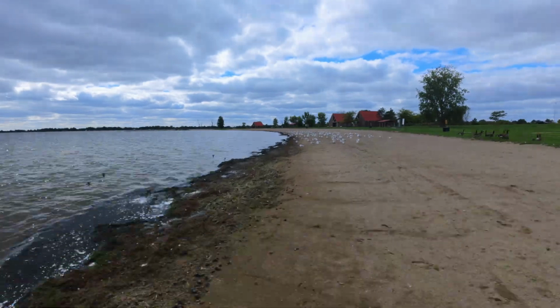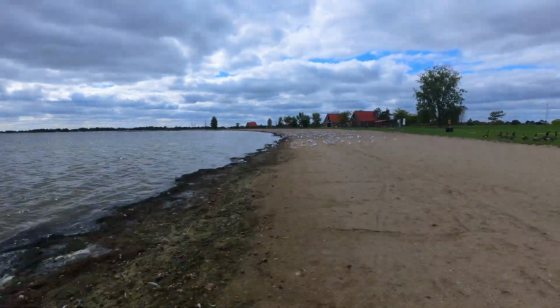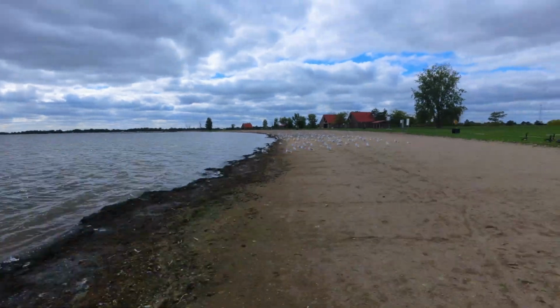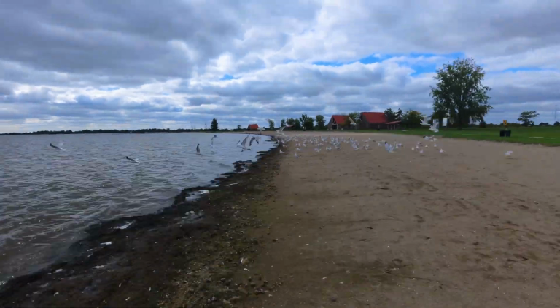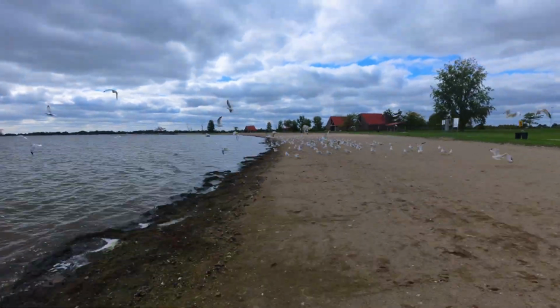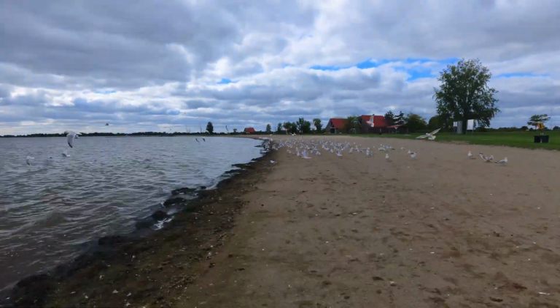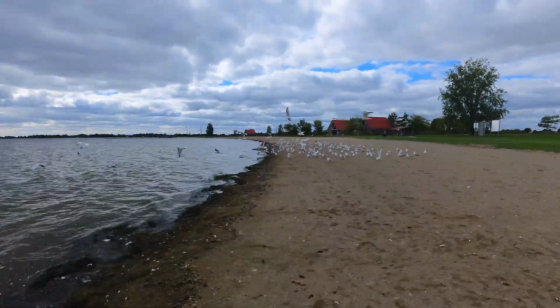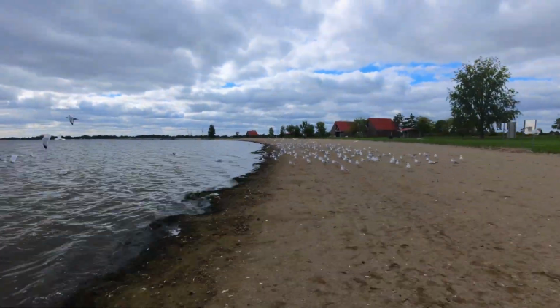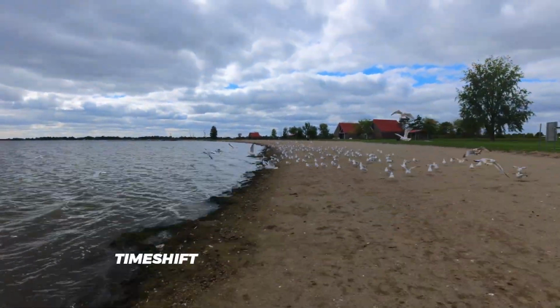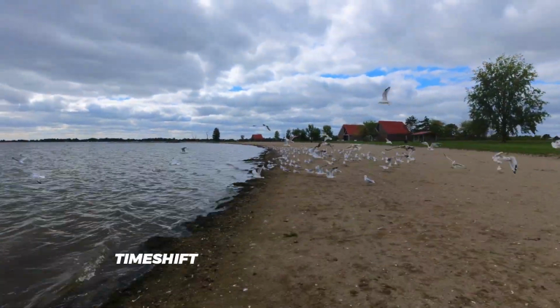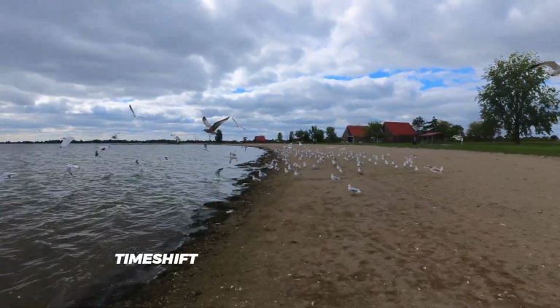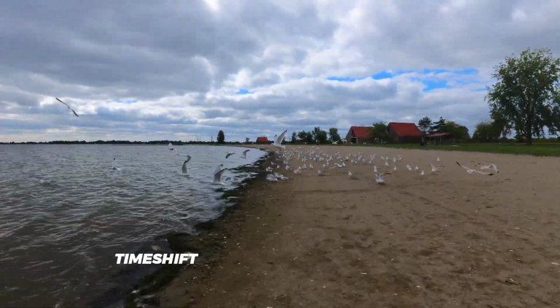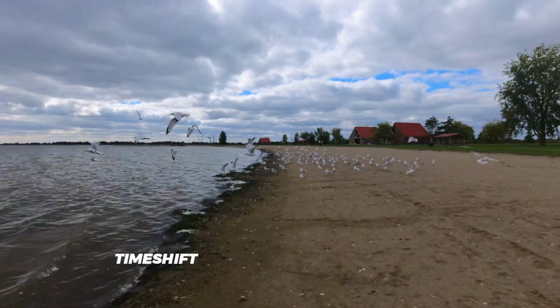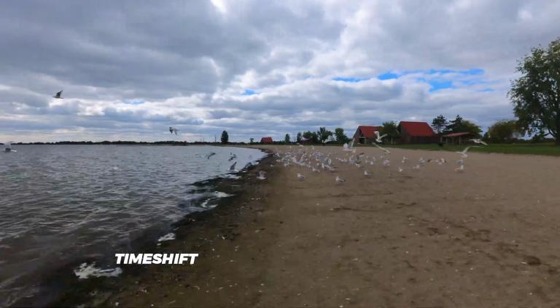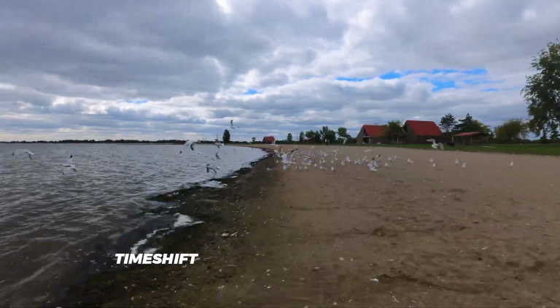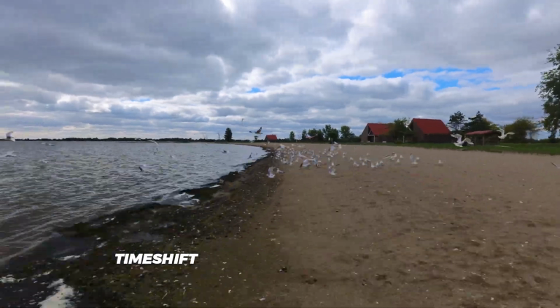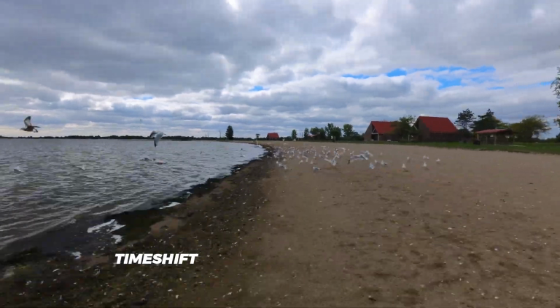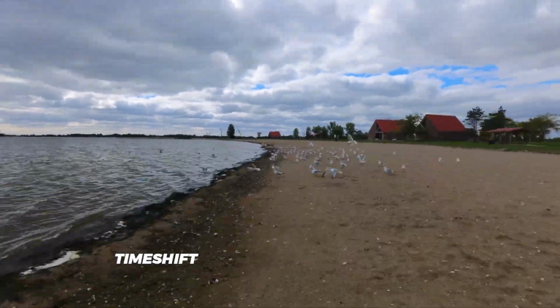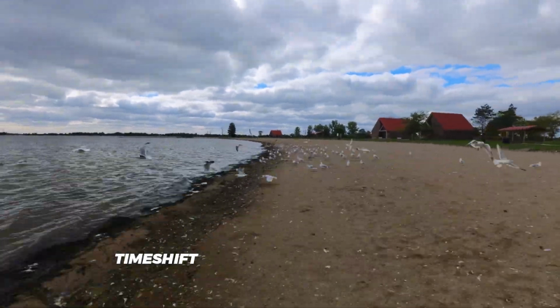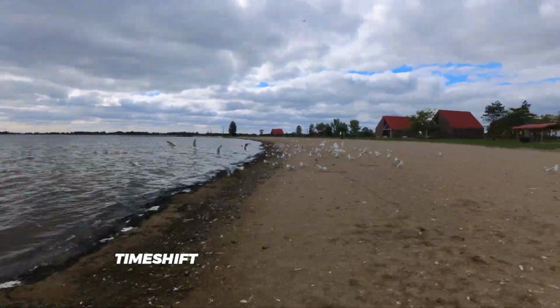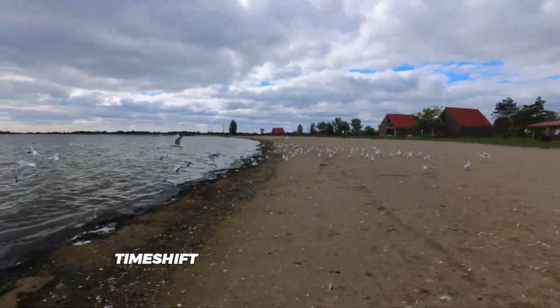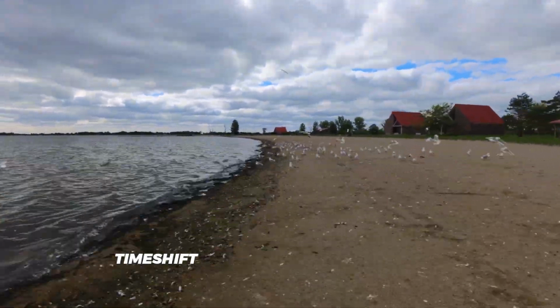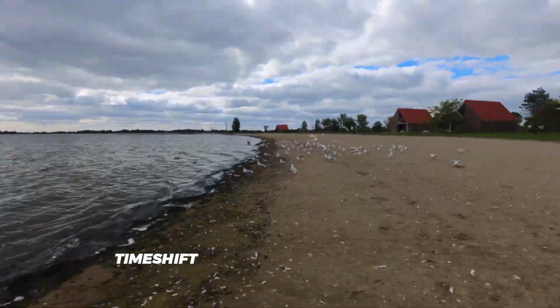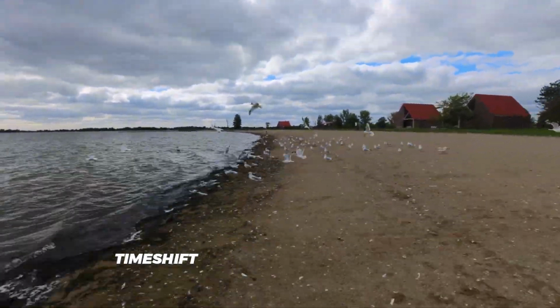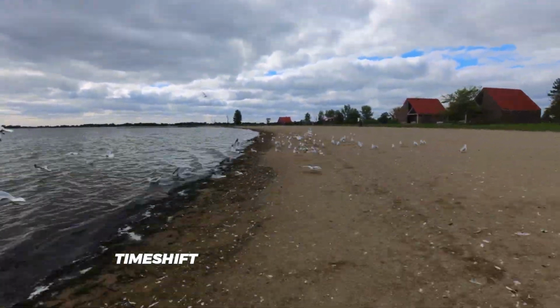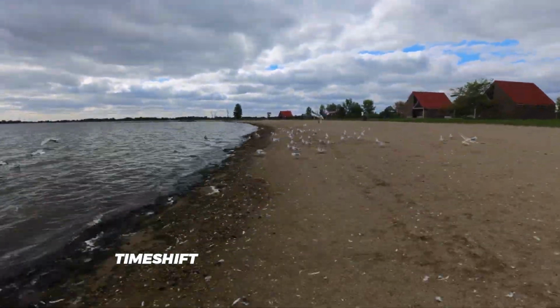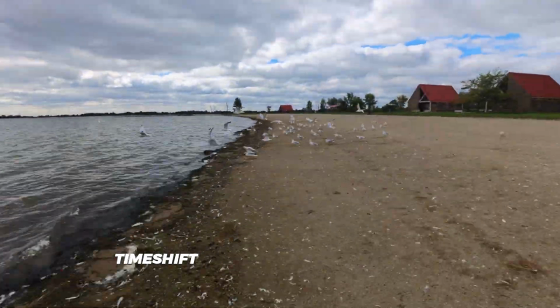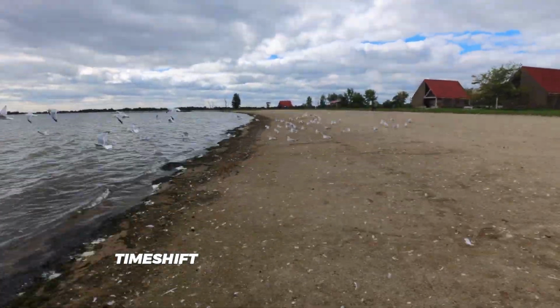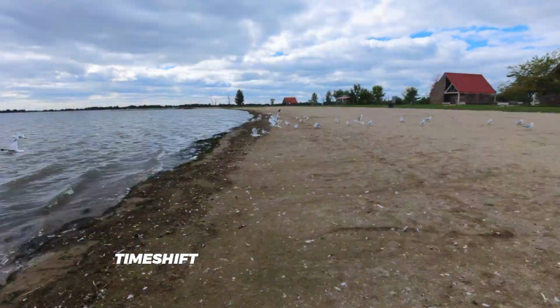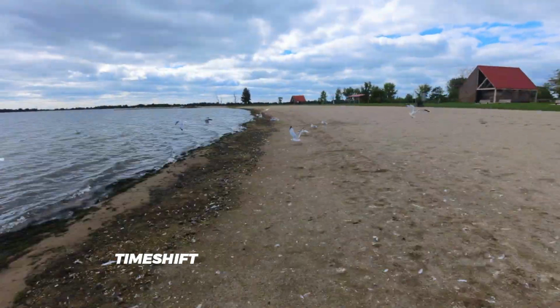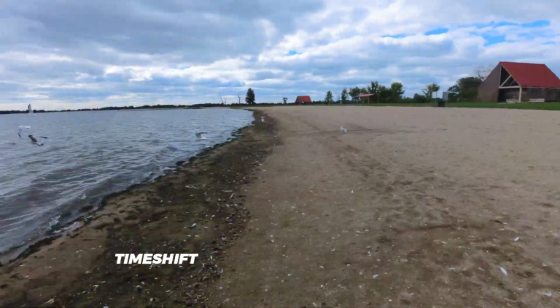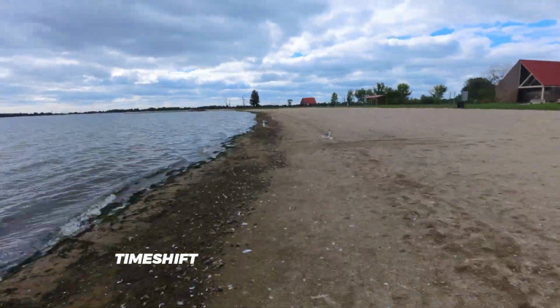And here are some sample clips of 4K video that I recorded with the Insta360 RS1's 4K module.